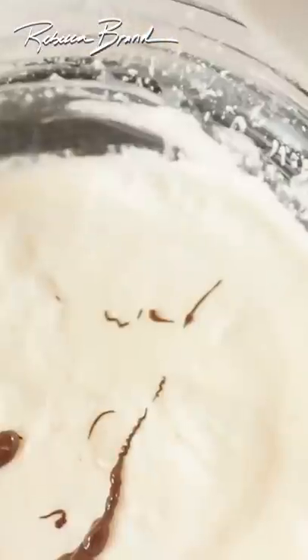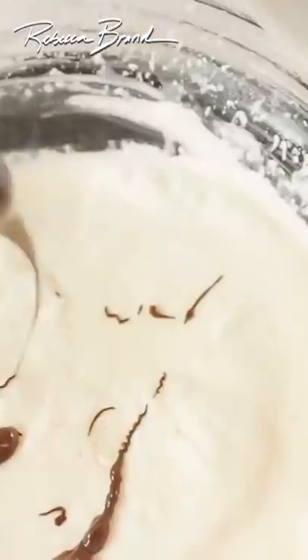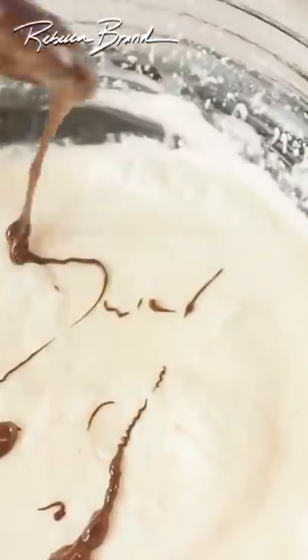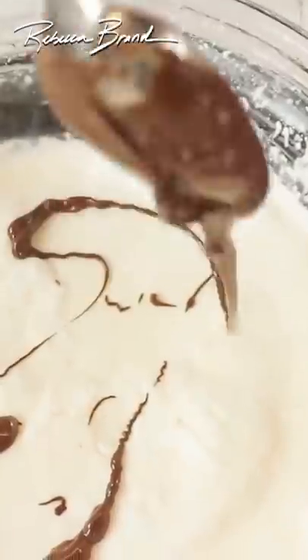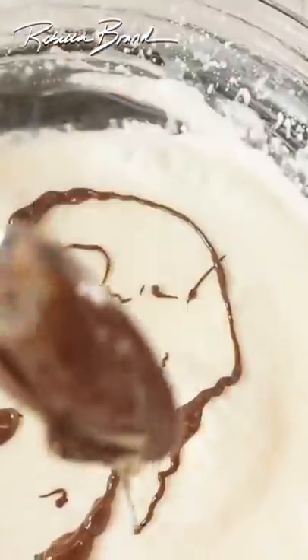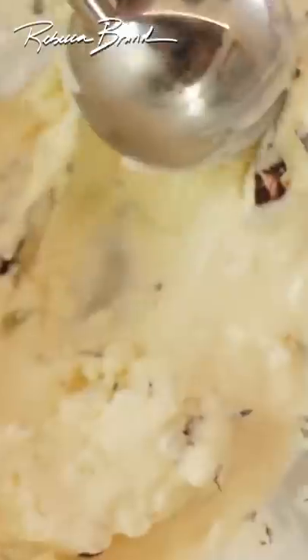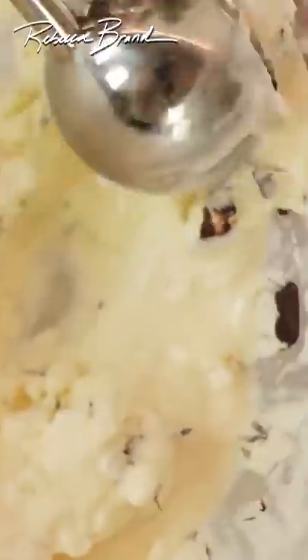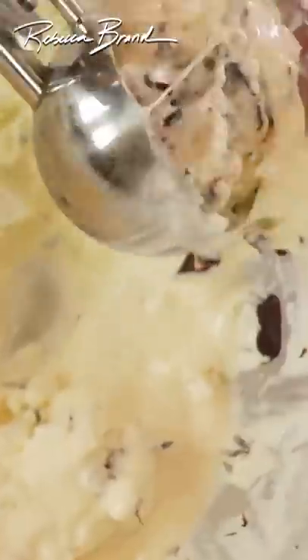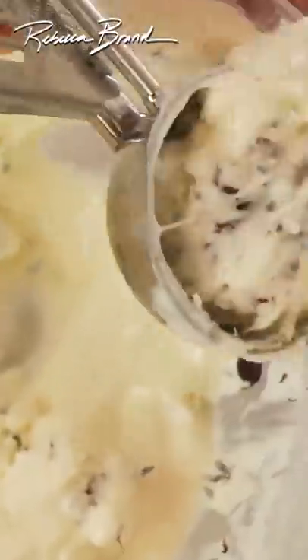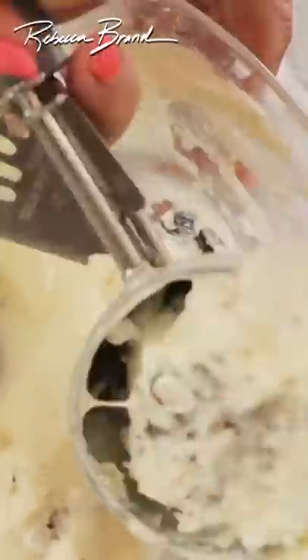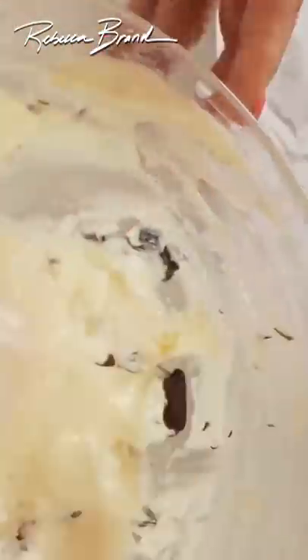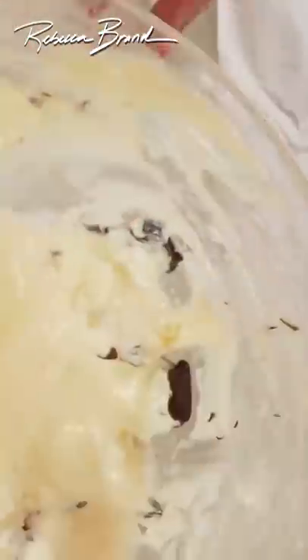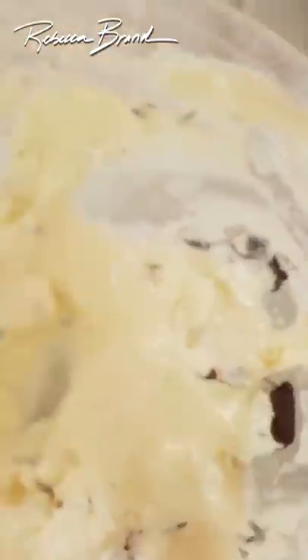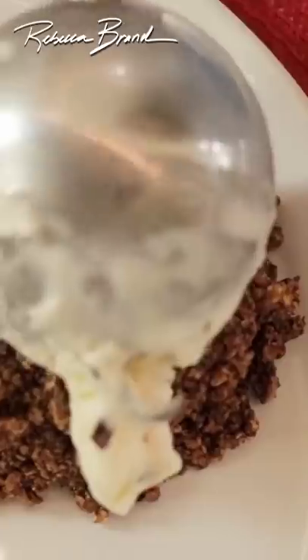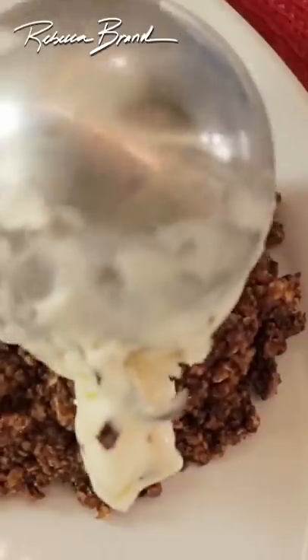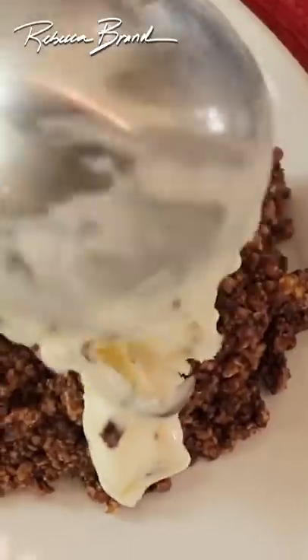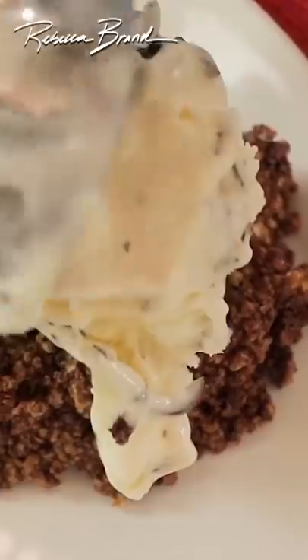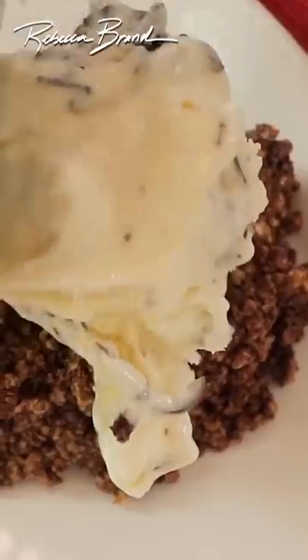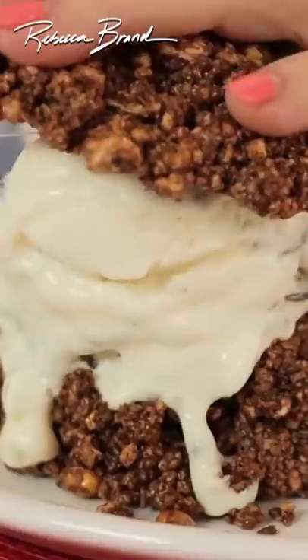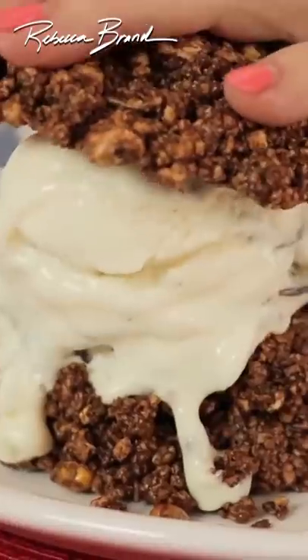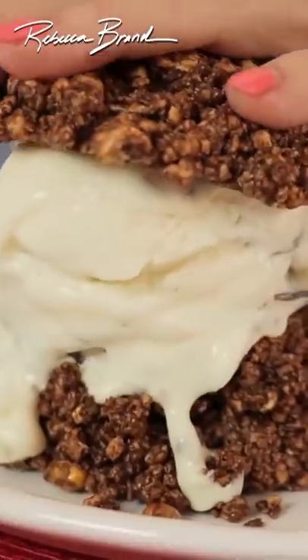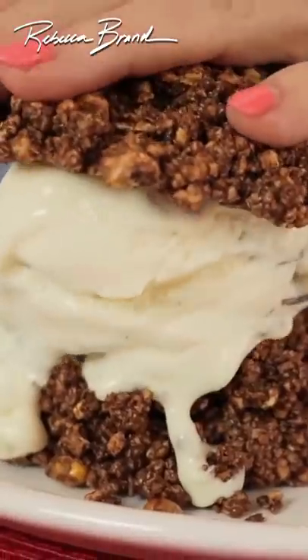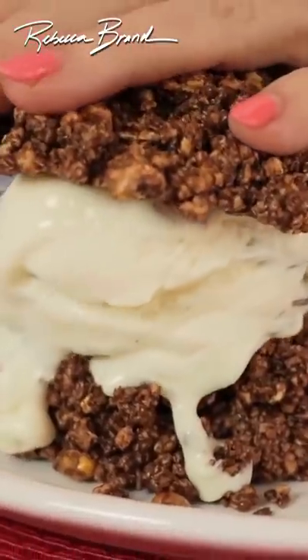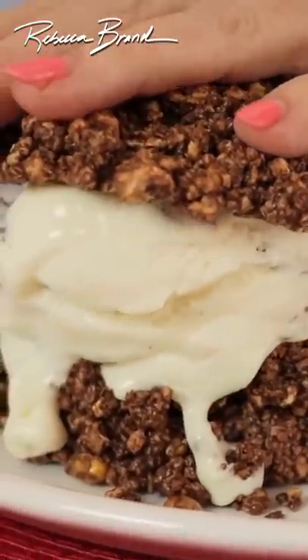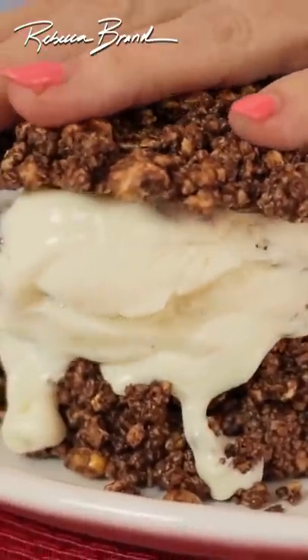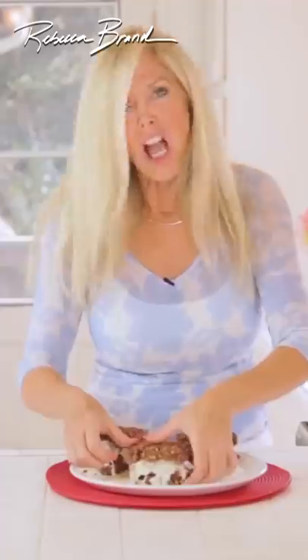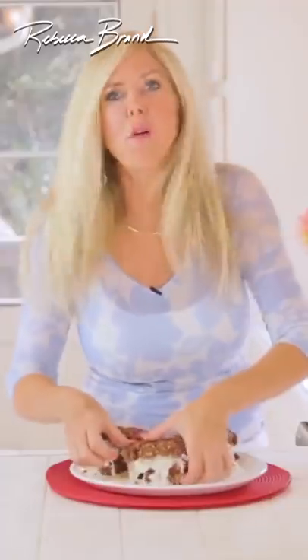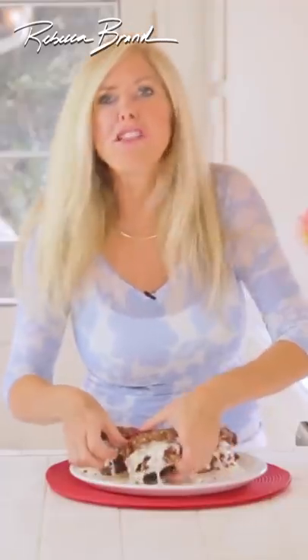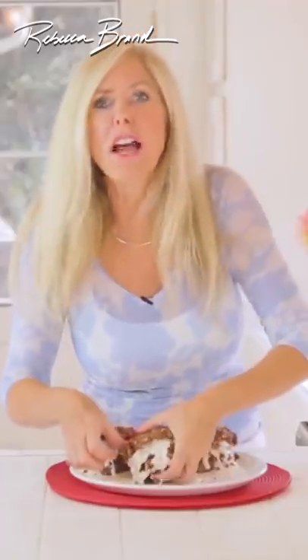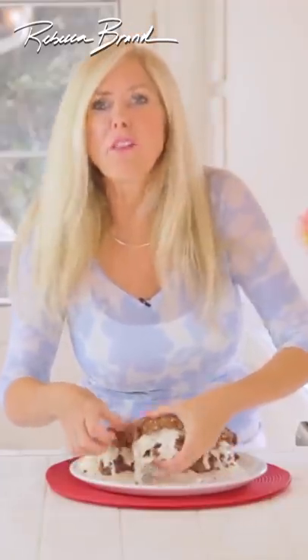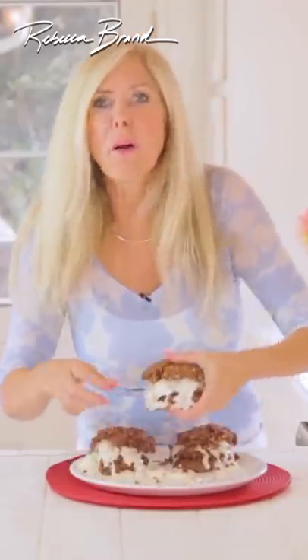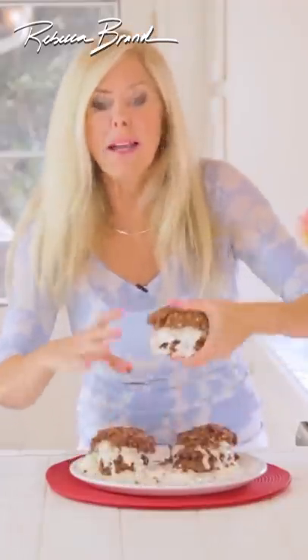Drizzle that chocolate — one, two, three — and top them. And time for the bite.